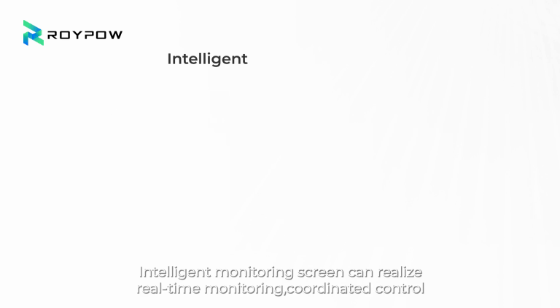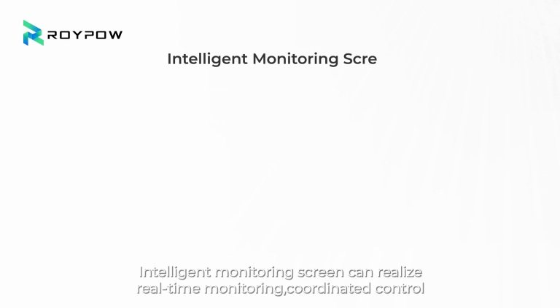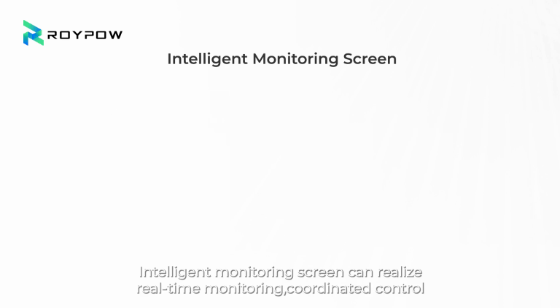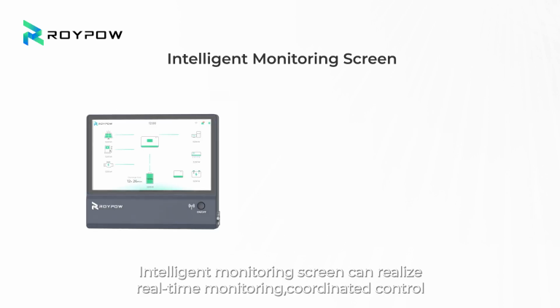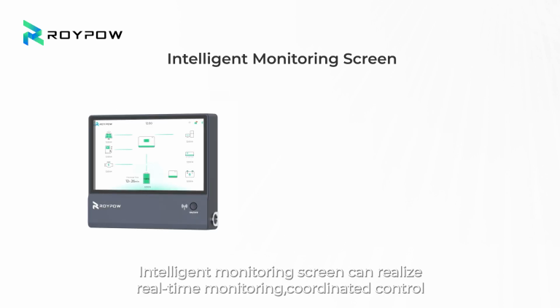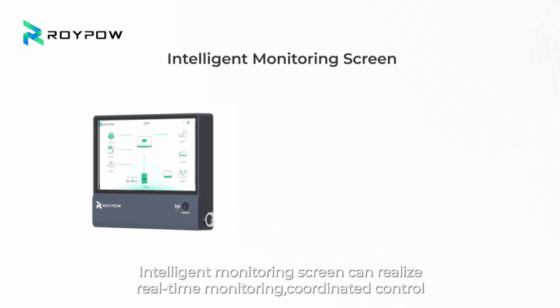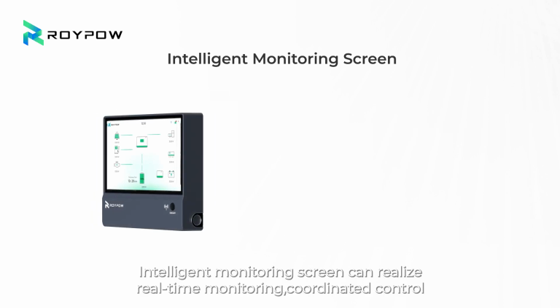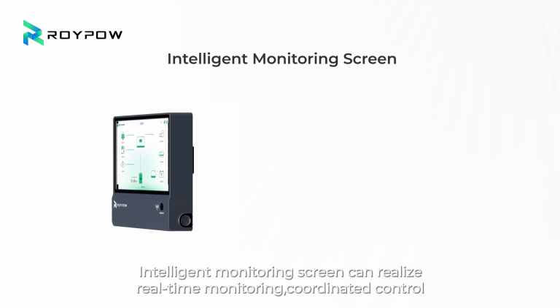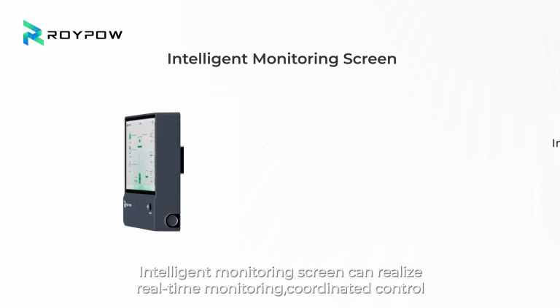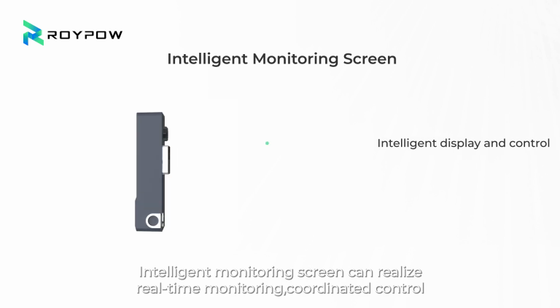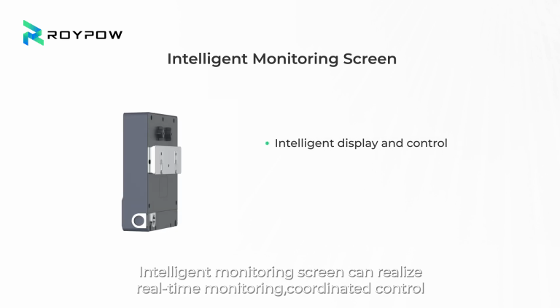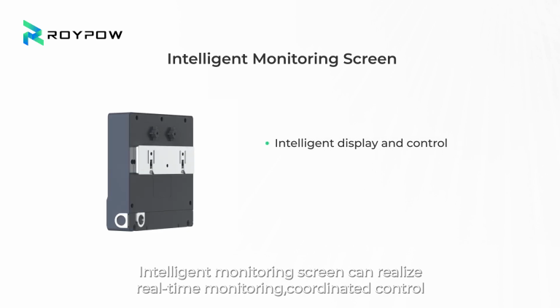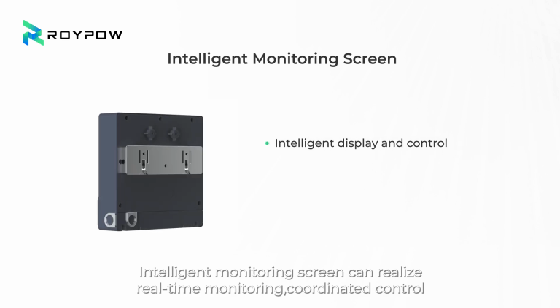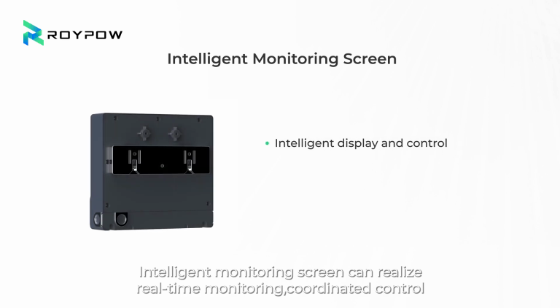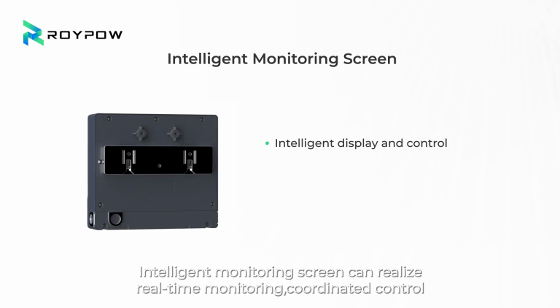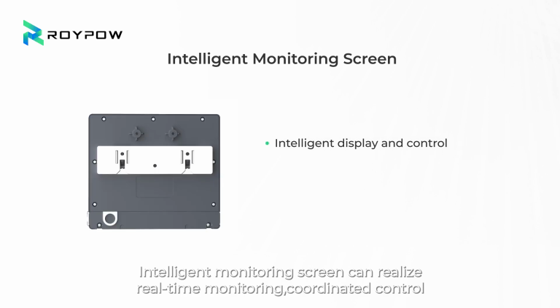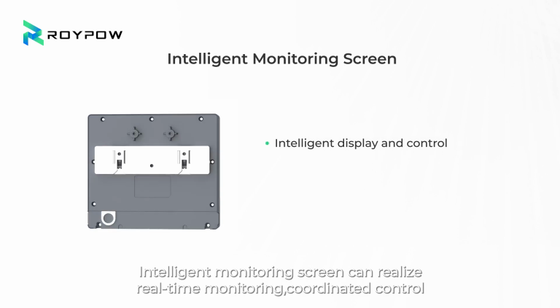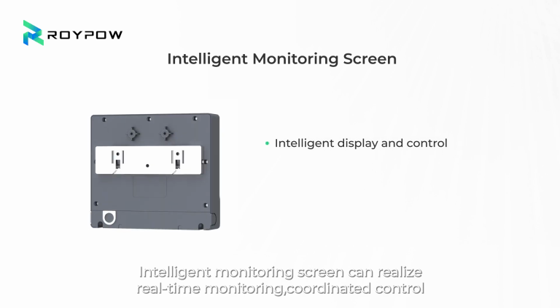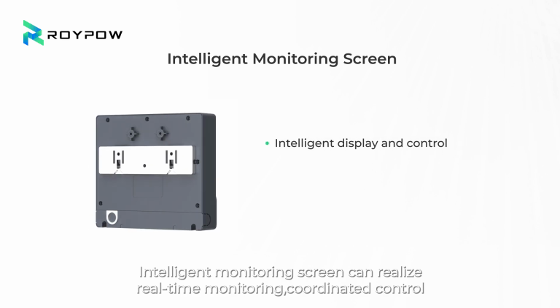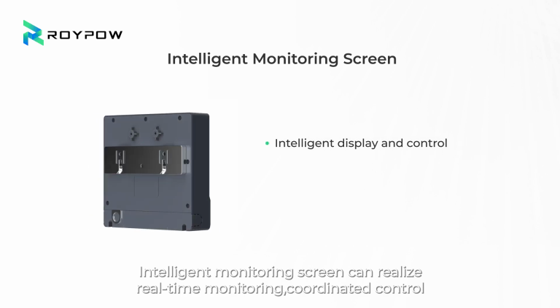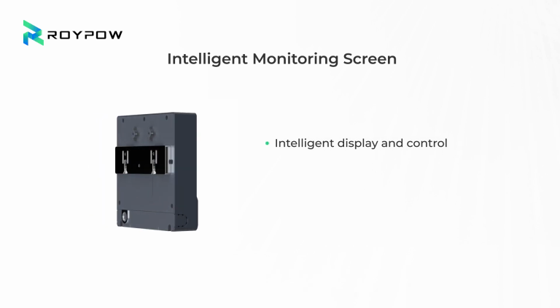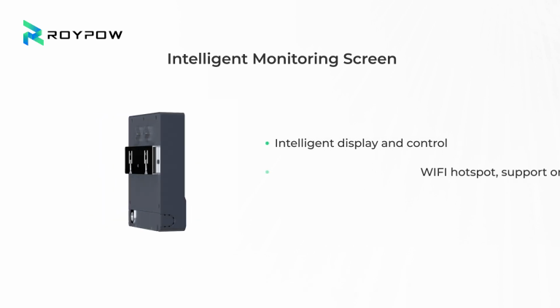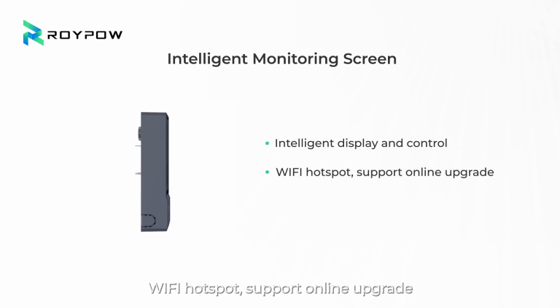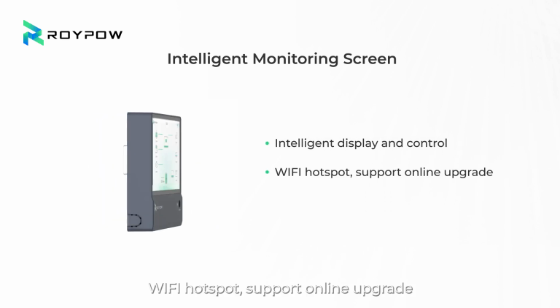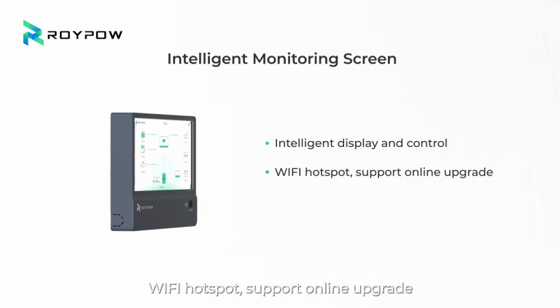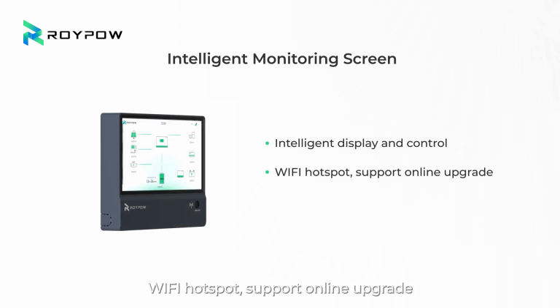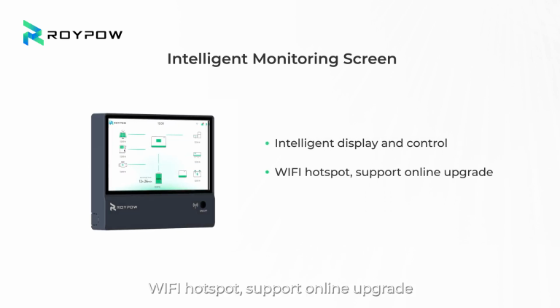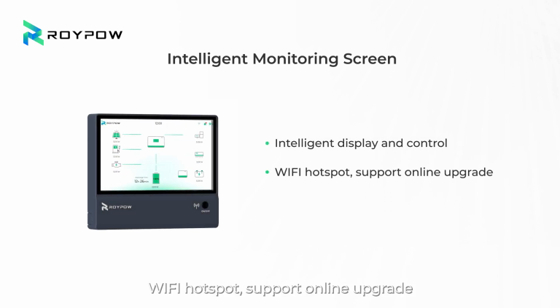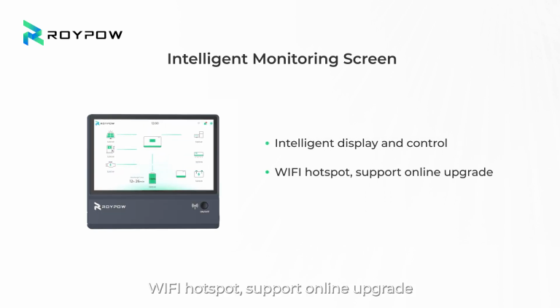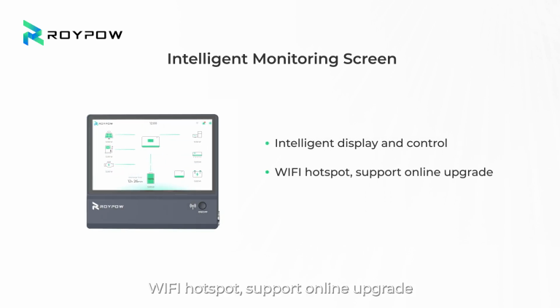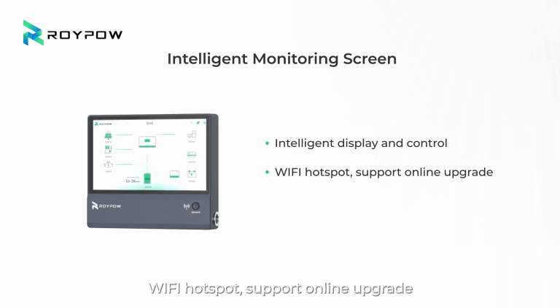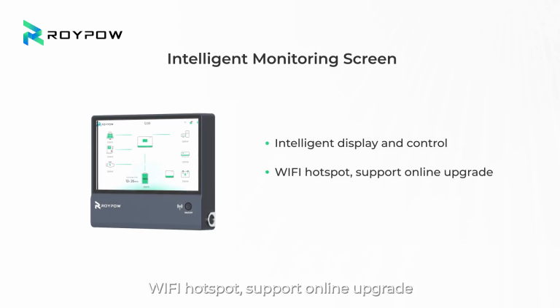The intelligent monitoring screen enables real-time monitoring and coordinated control, with Wi-Fi hotspot support and online upgrade capability.